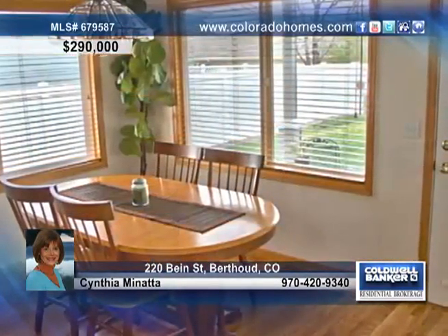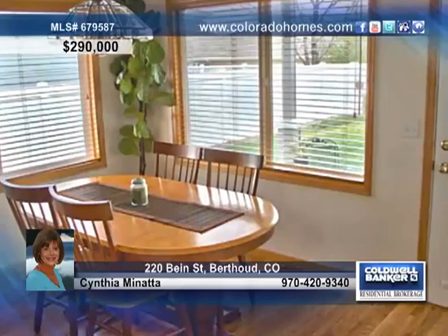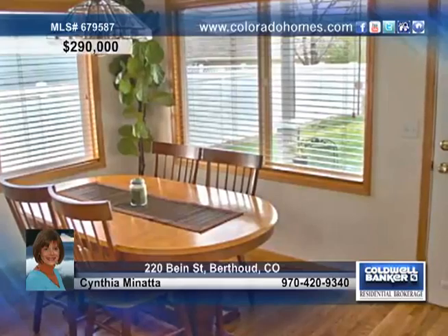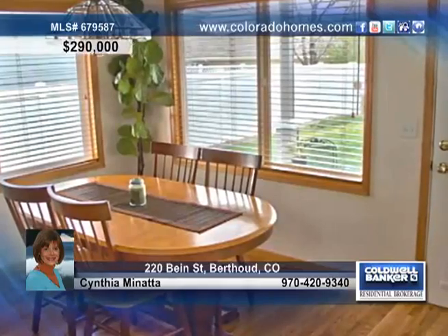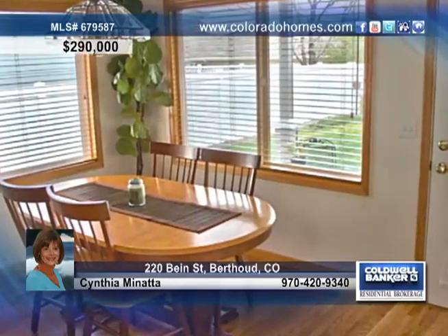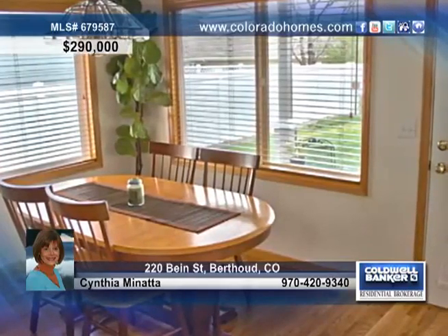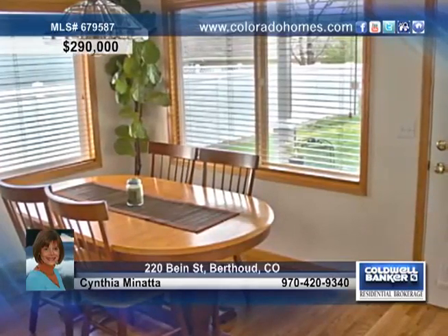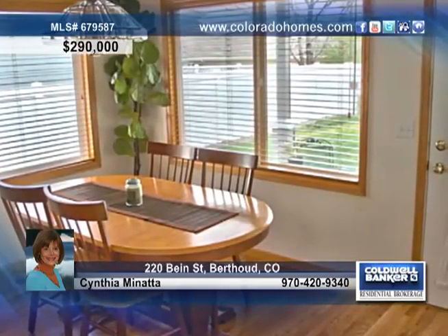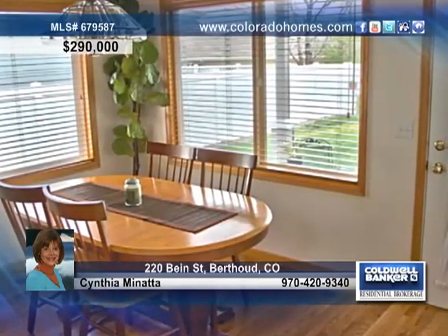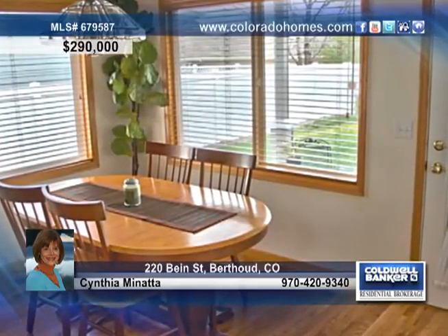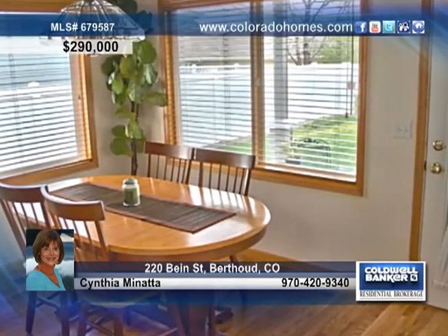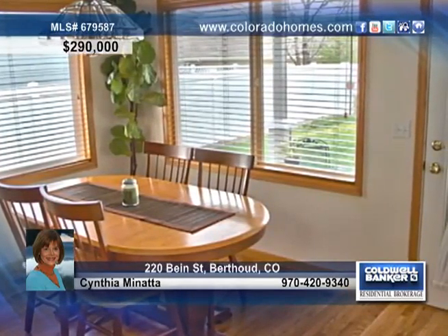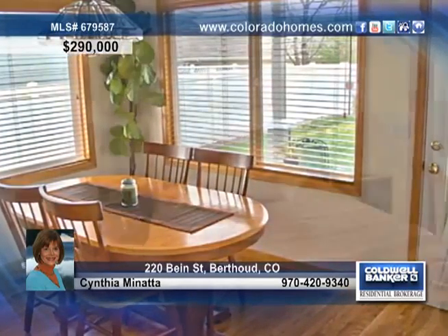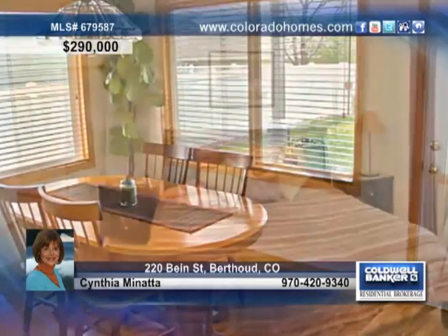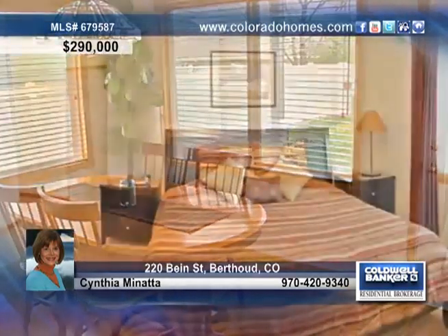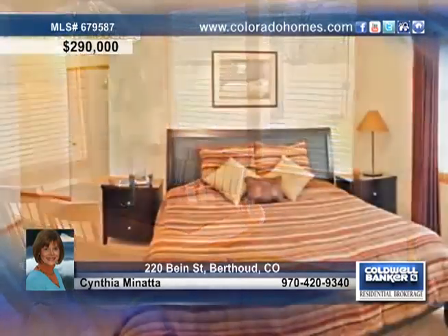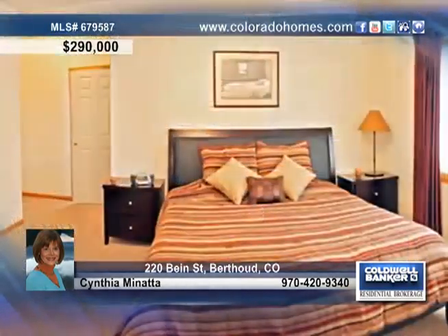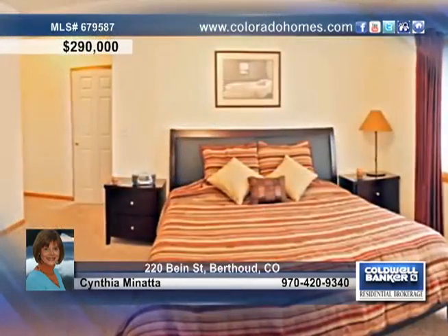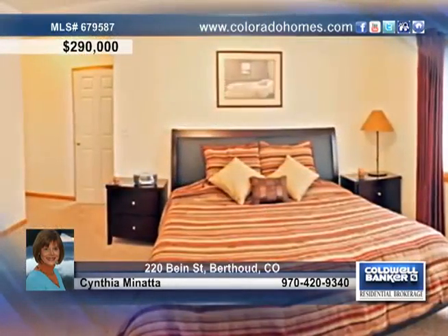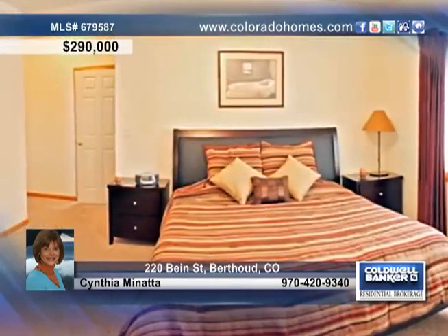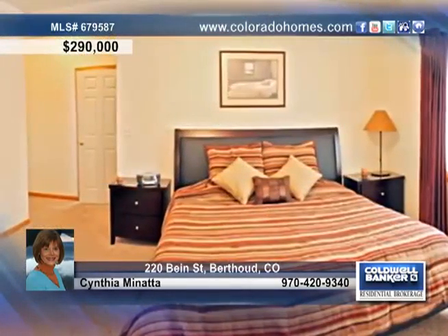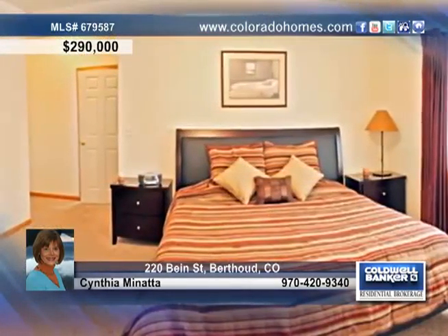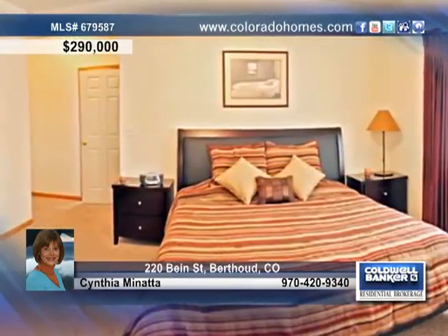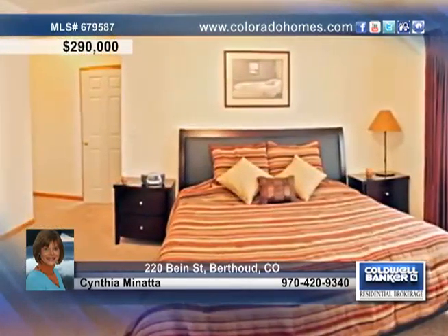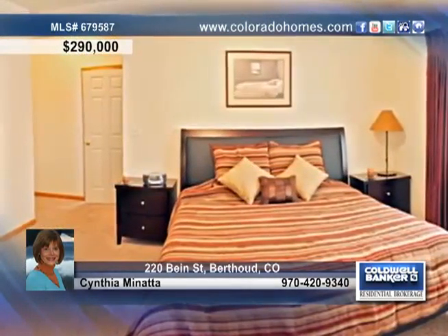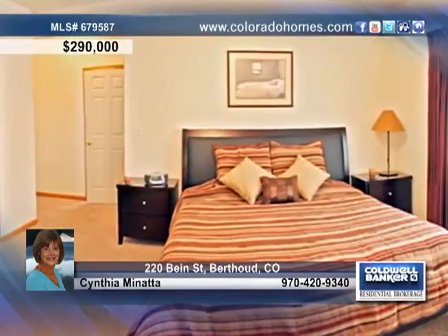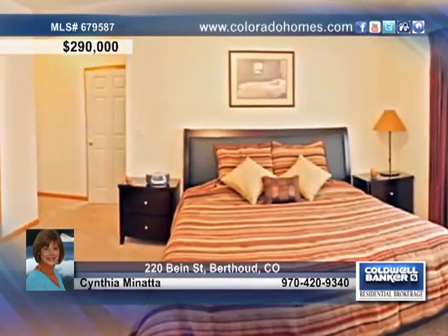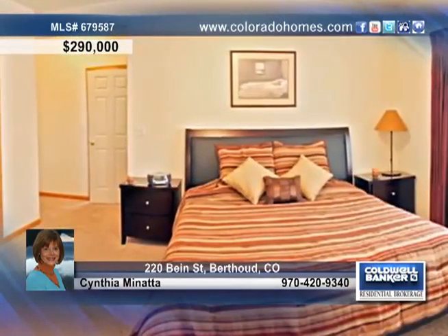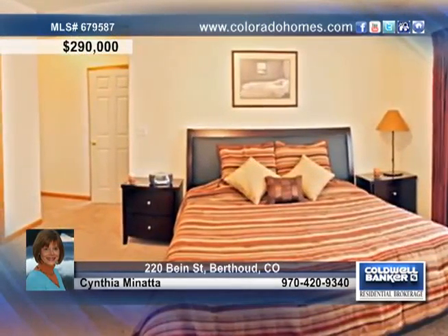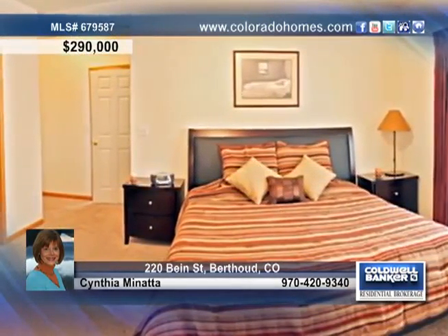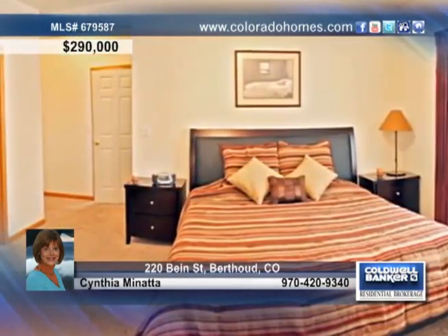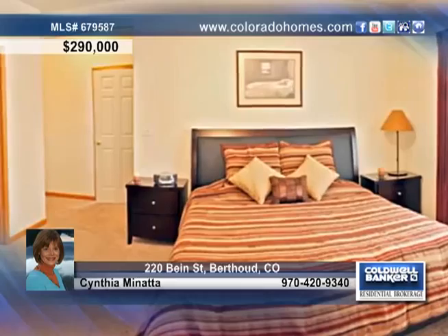The main floor master includes dual walk-in closets, a five-piece master bath, and privacy.